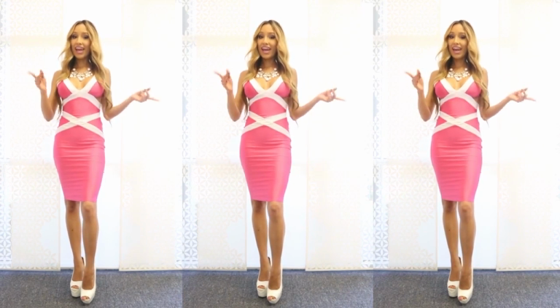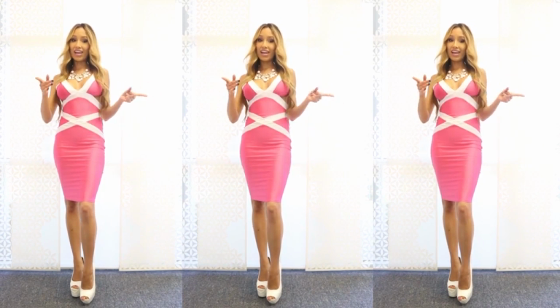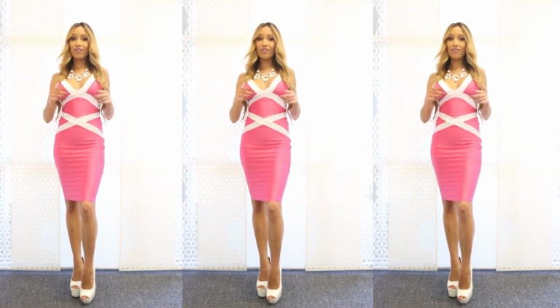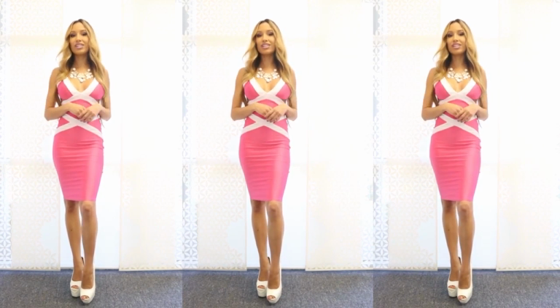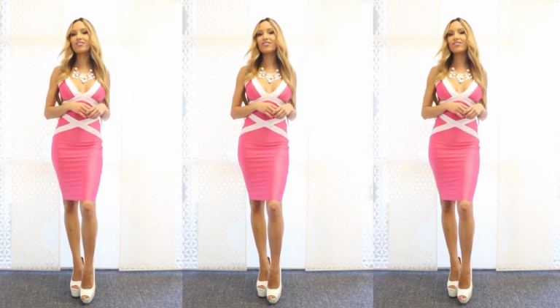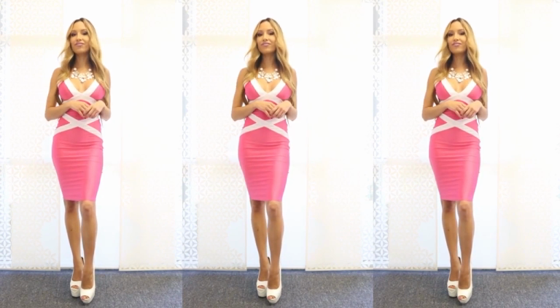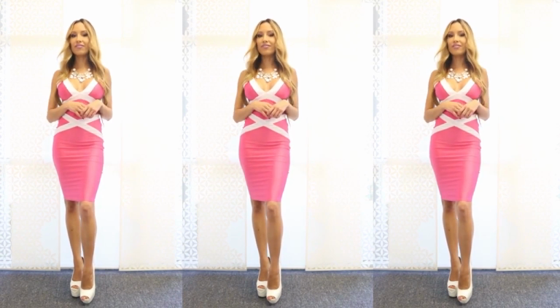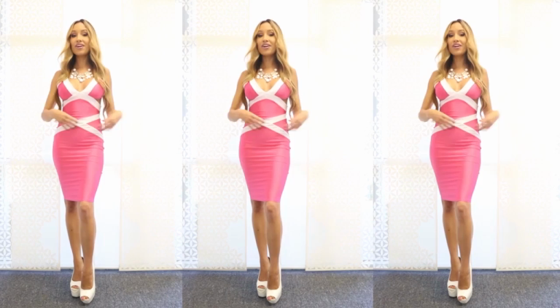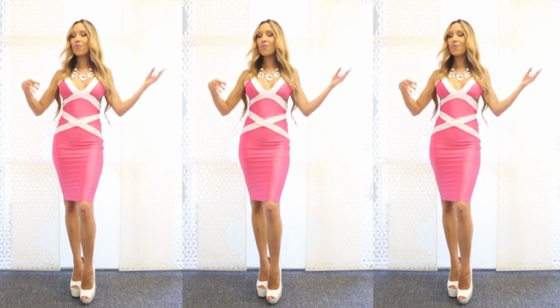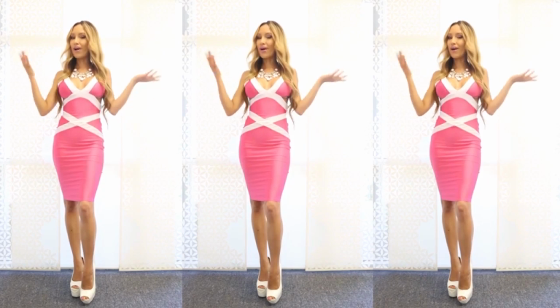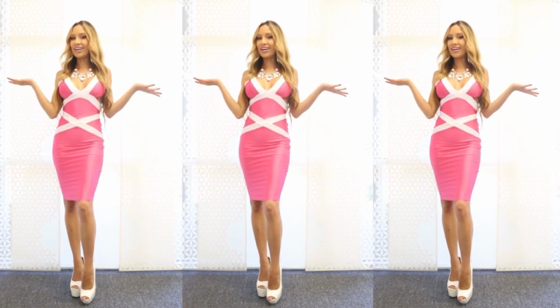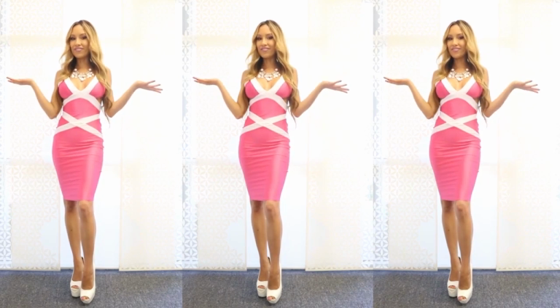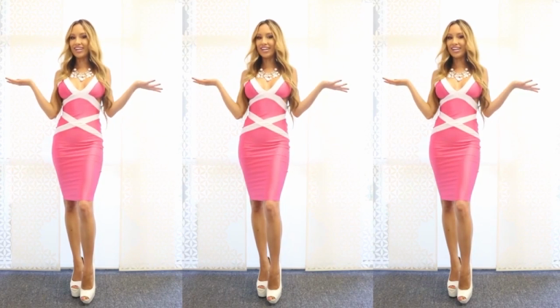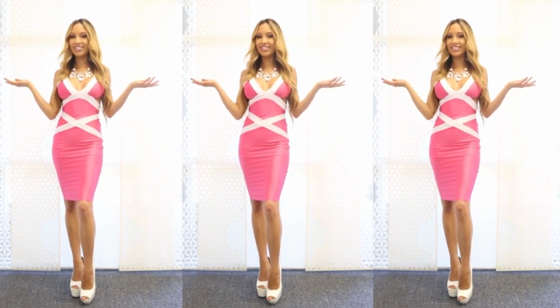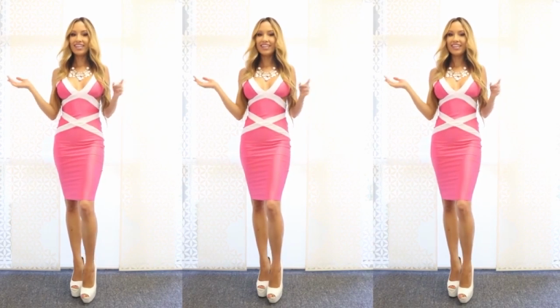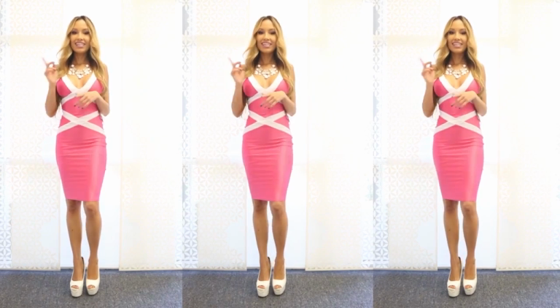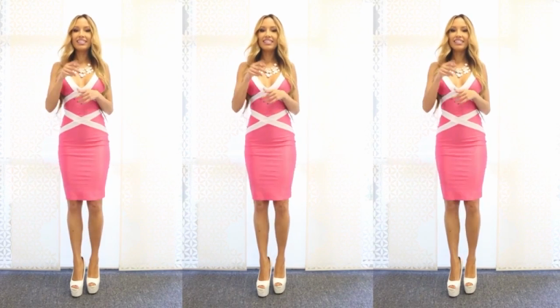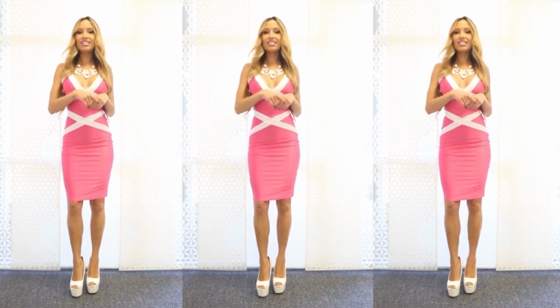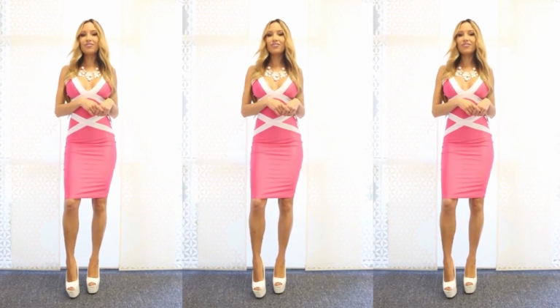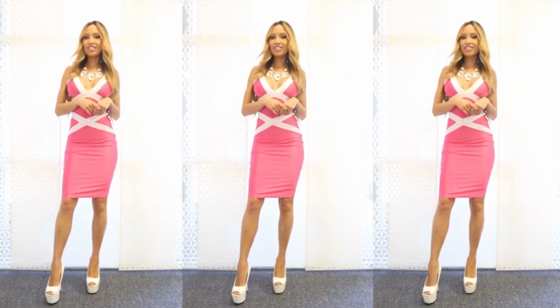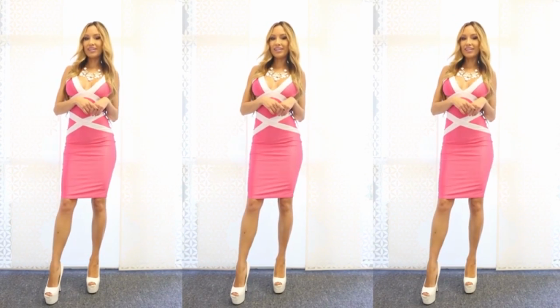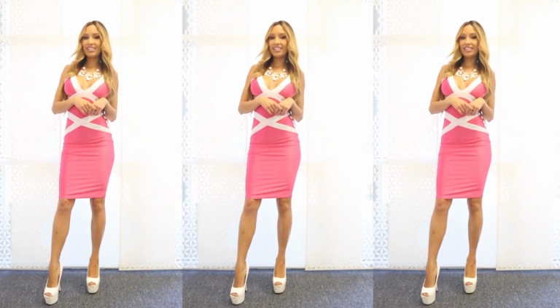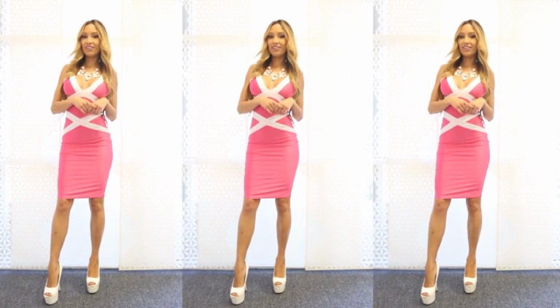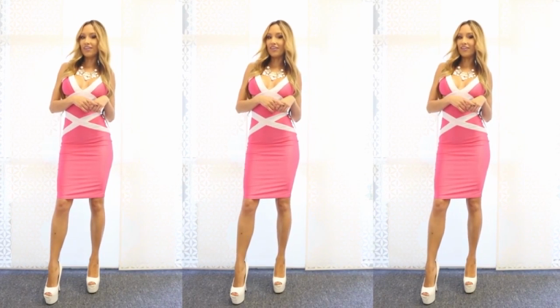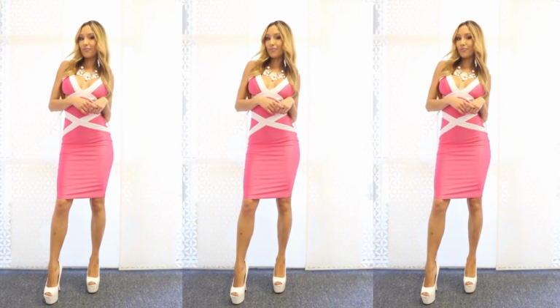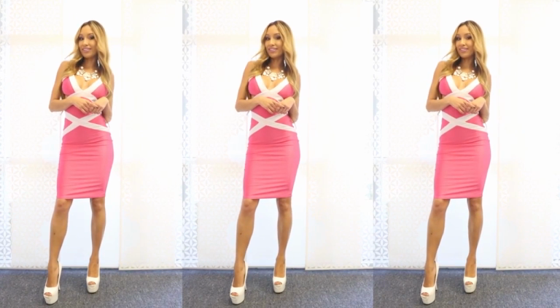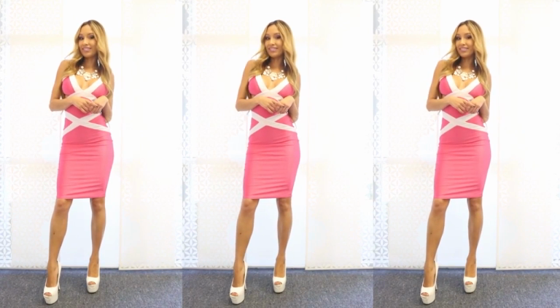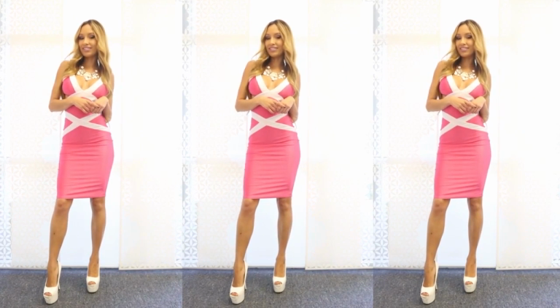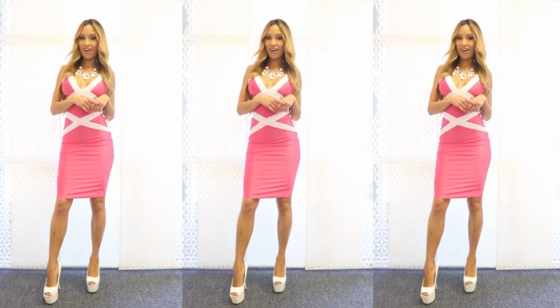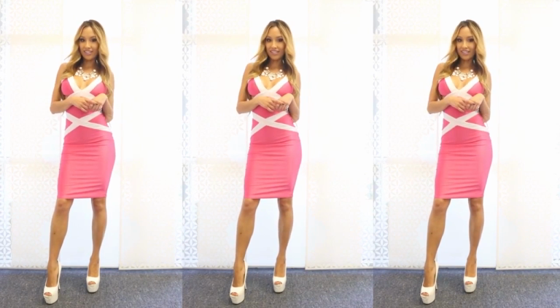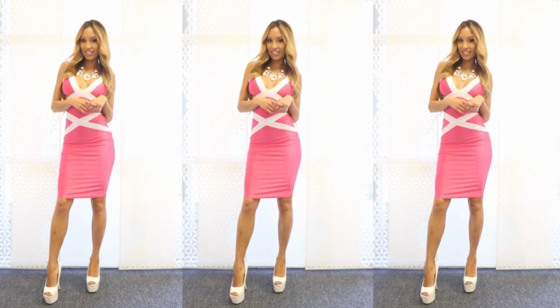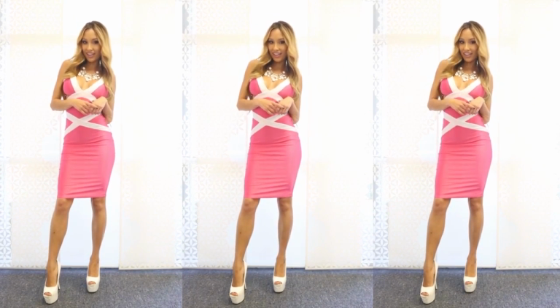Hey, if it works for a flower, why not for fashion? Stay tuned for some ideas on how to wear this season's hottest shade.